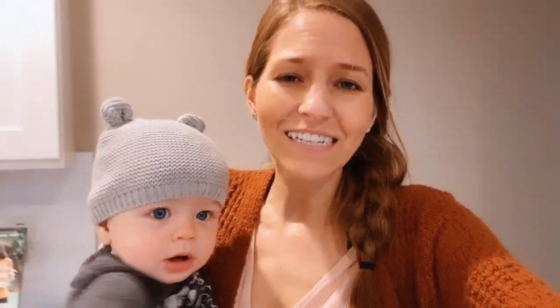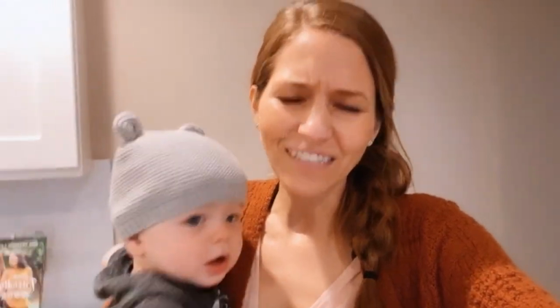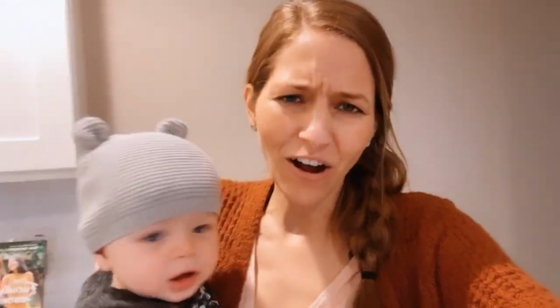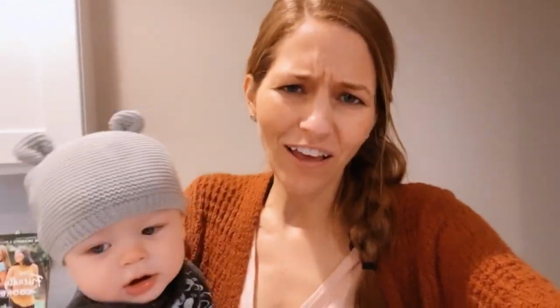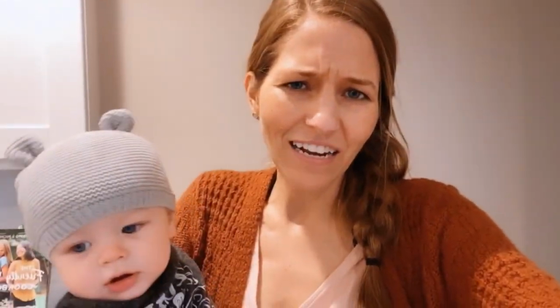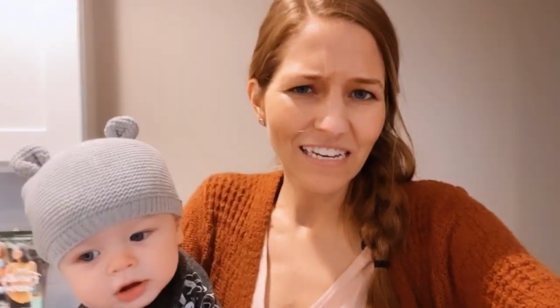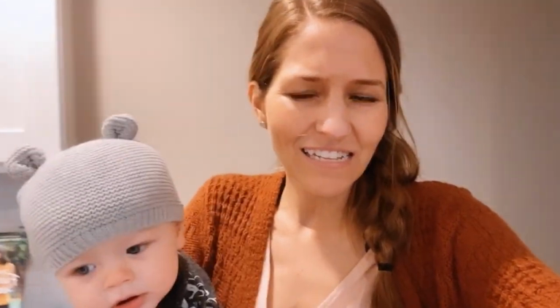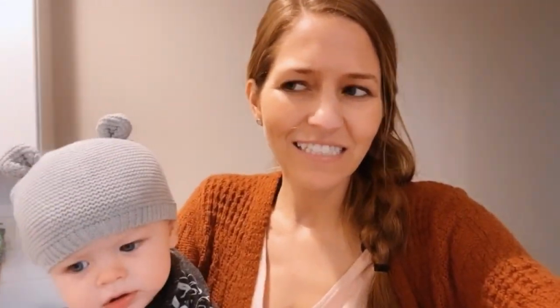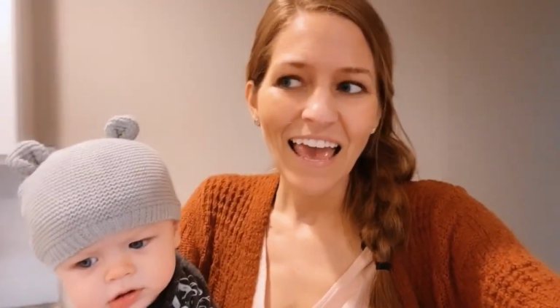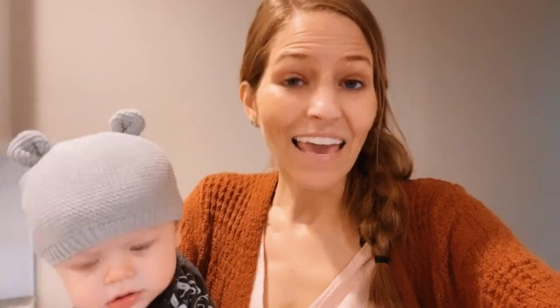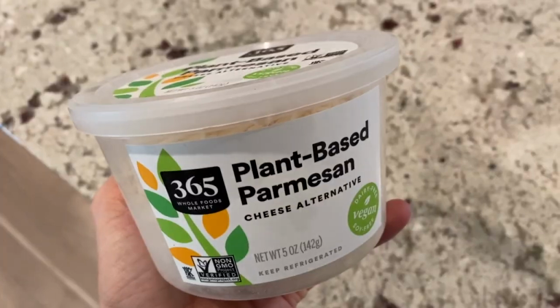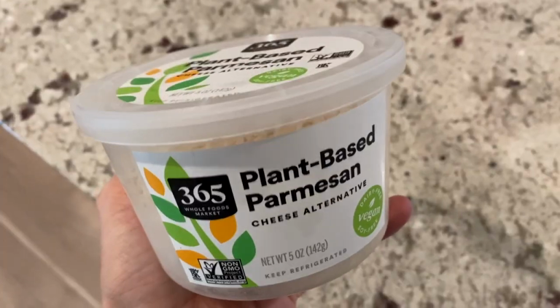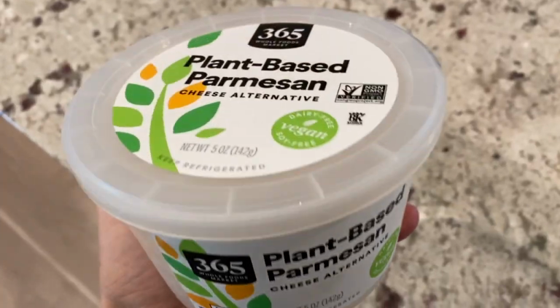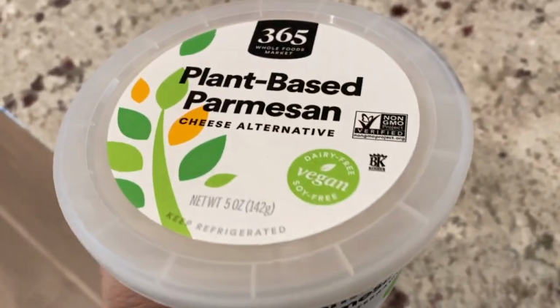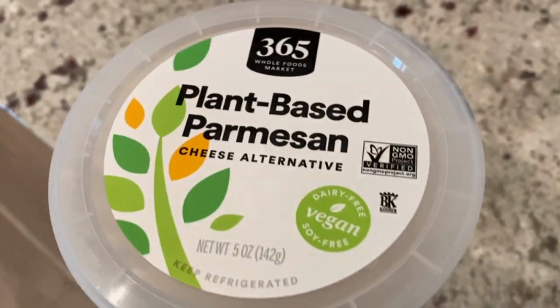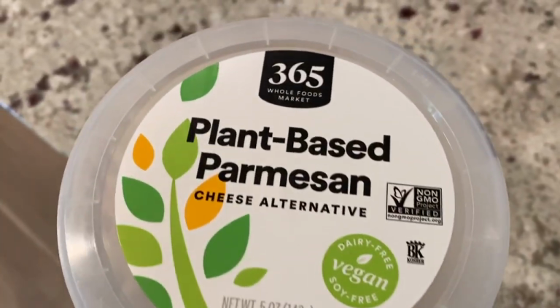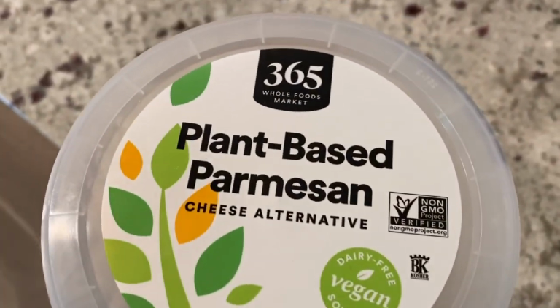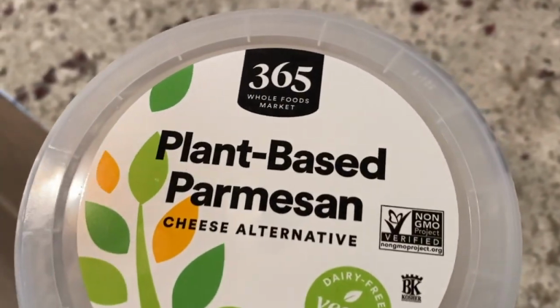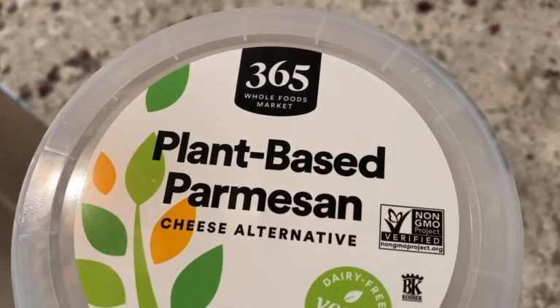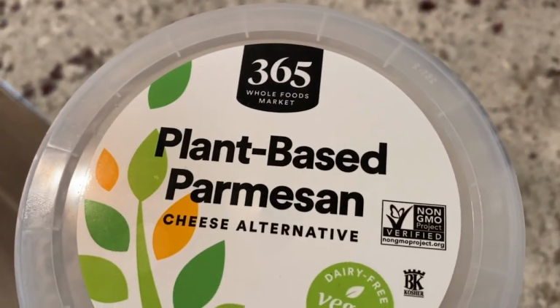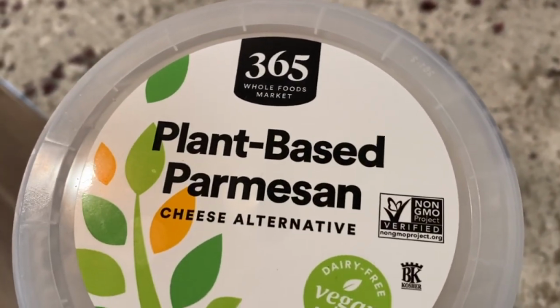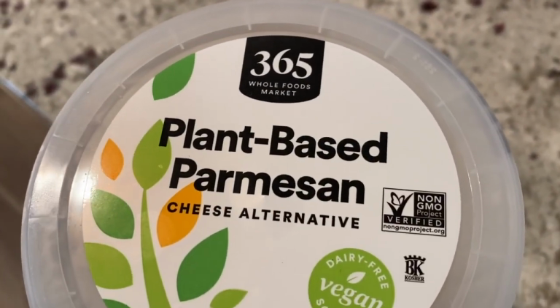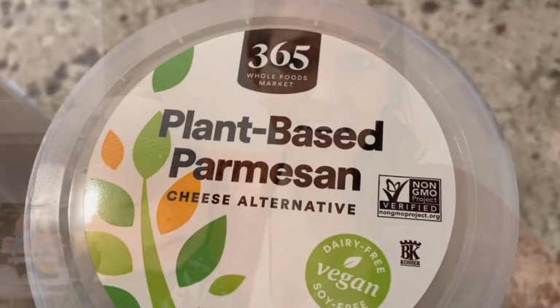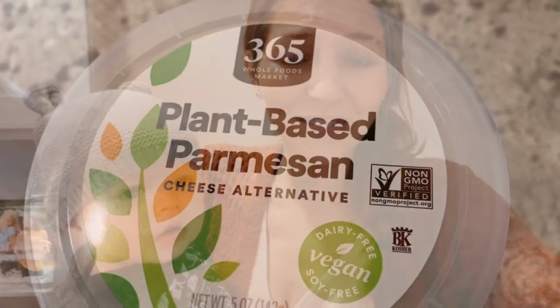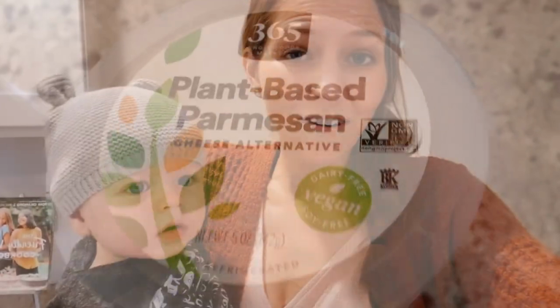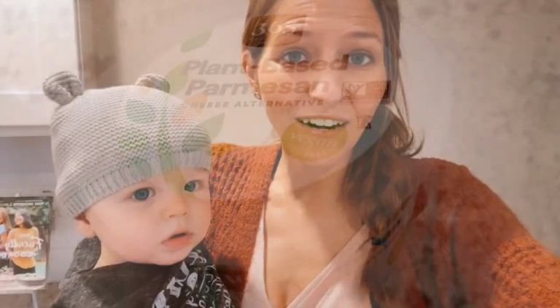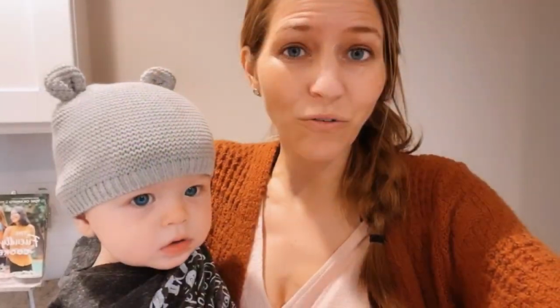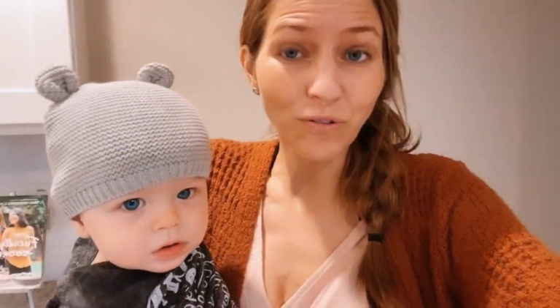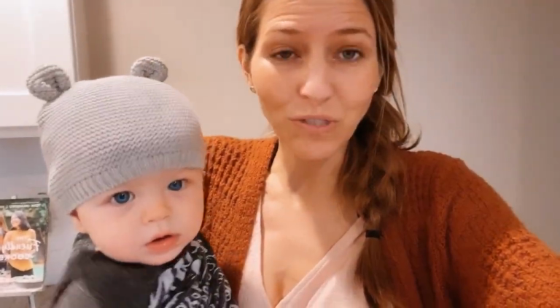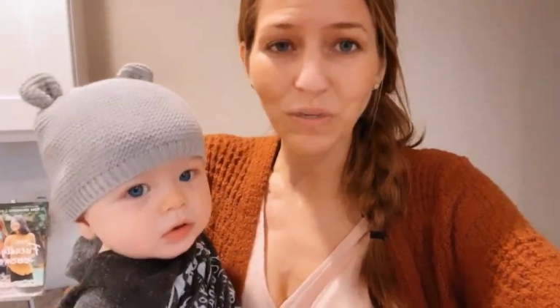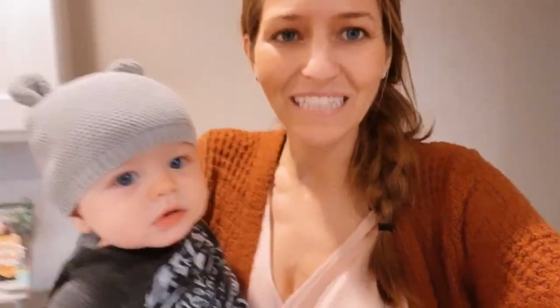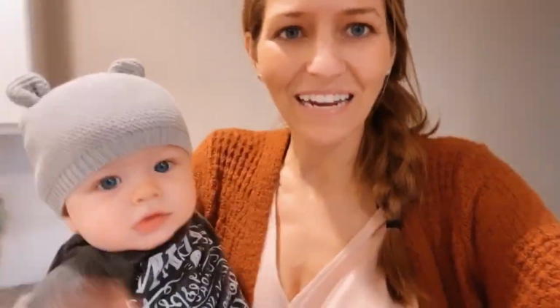We're going to get to use this new vegan parmesan that I just found at Whole Foods, which is pretty exciting!